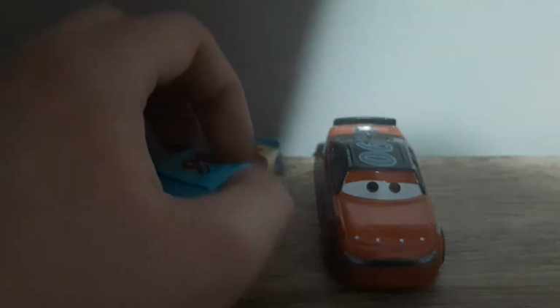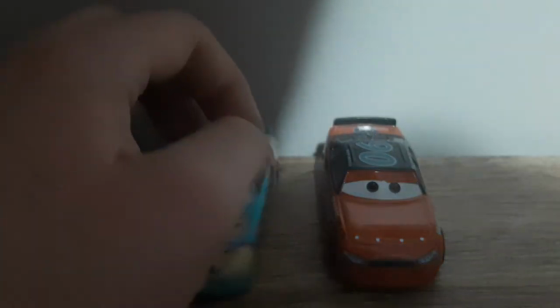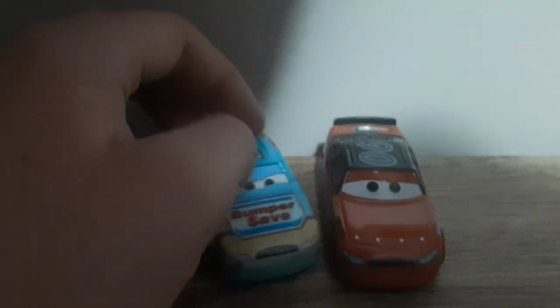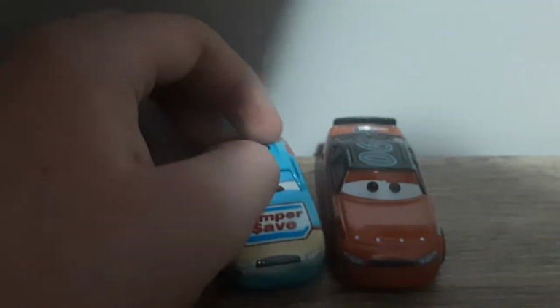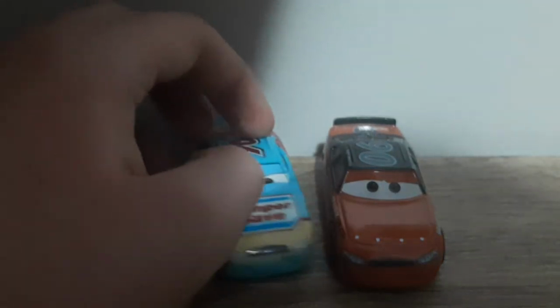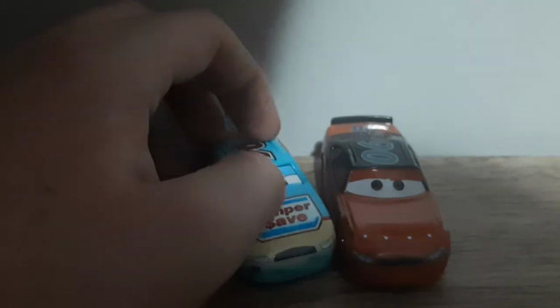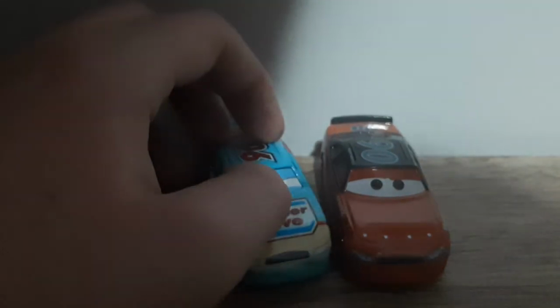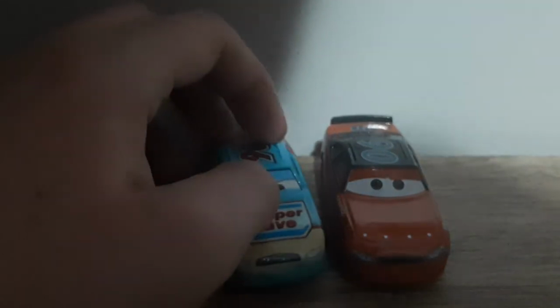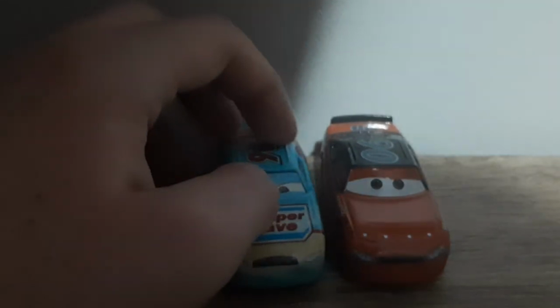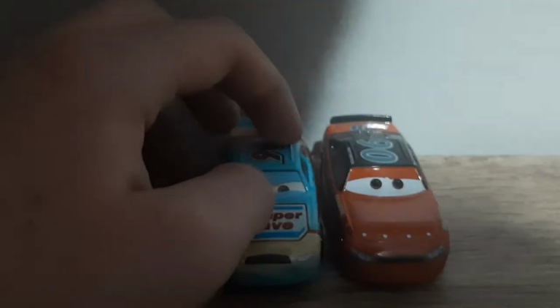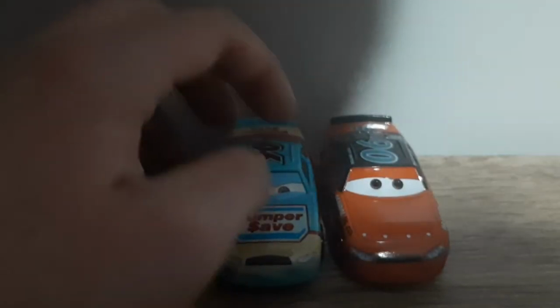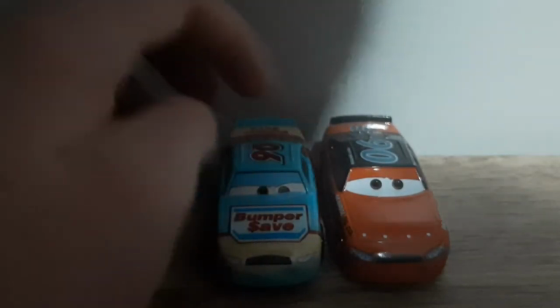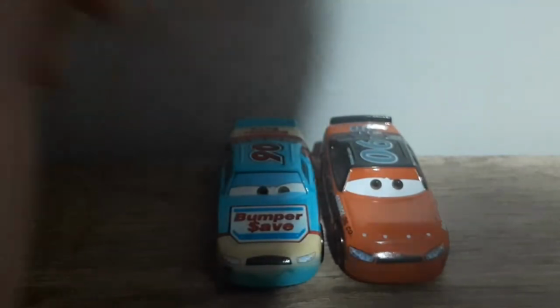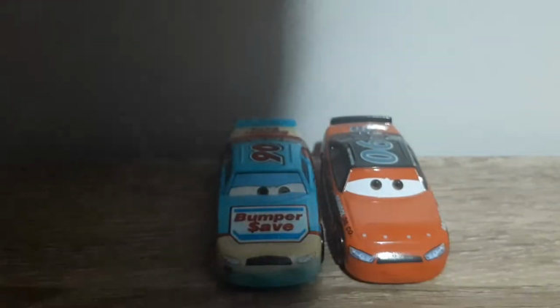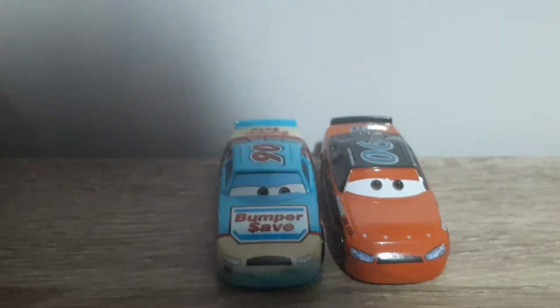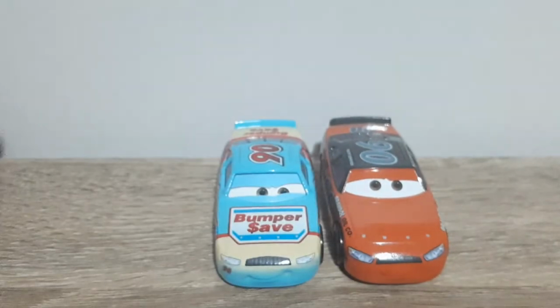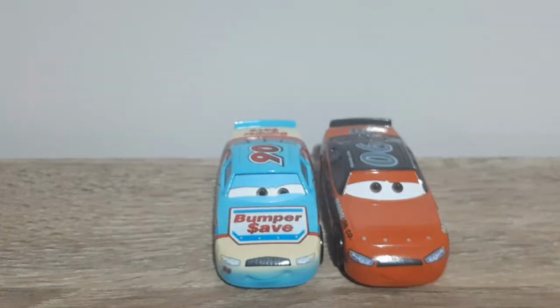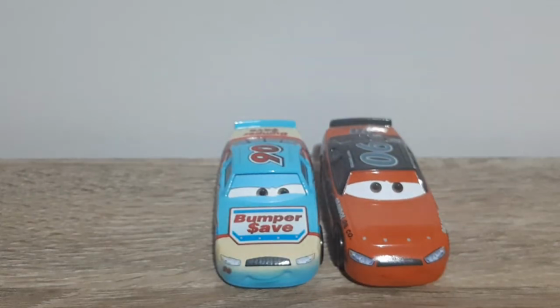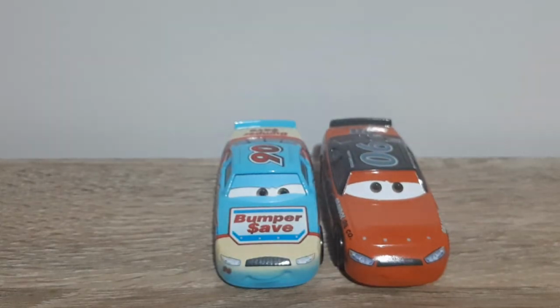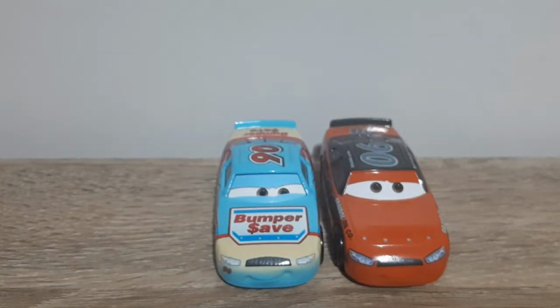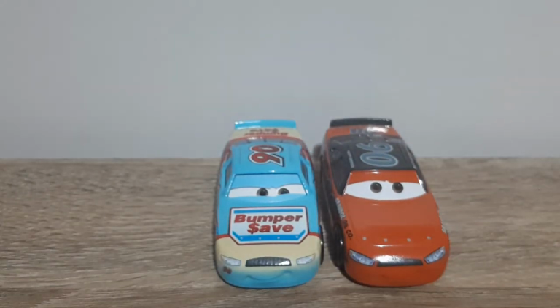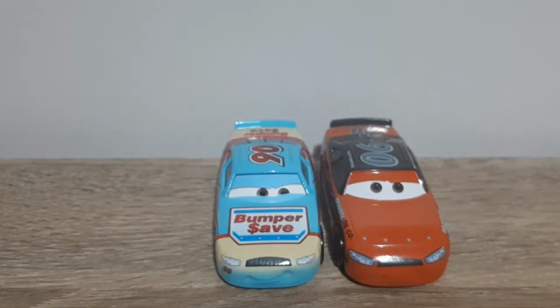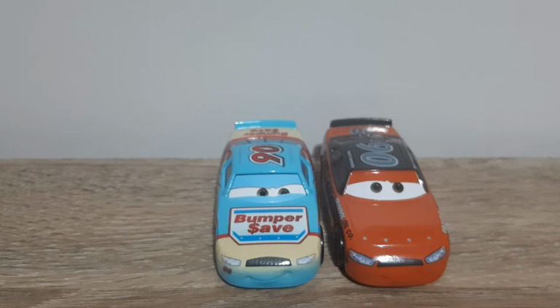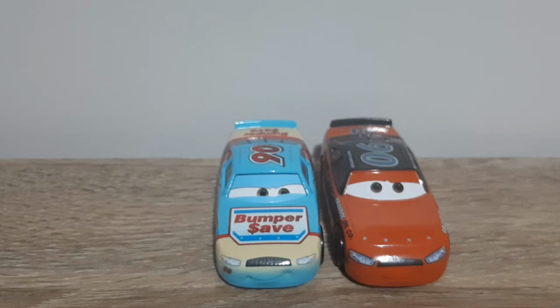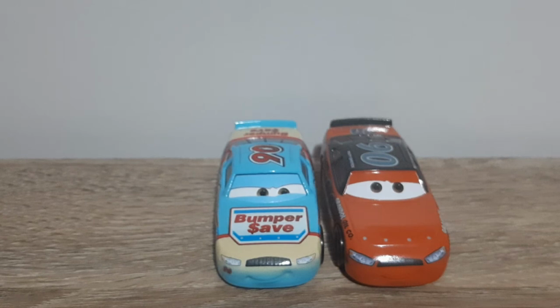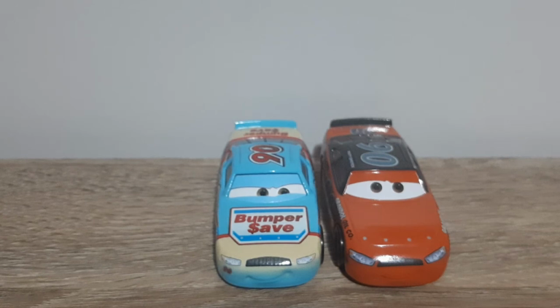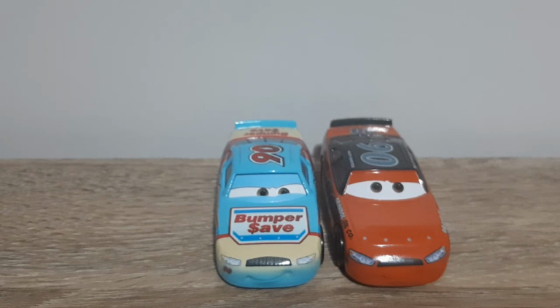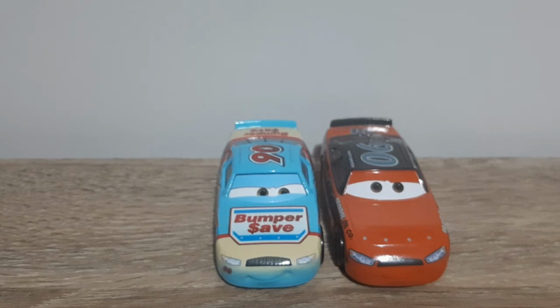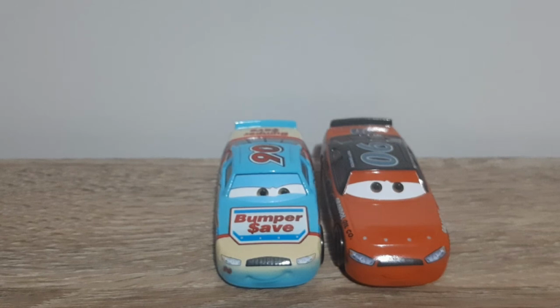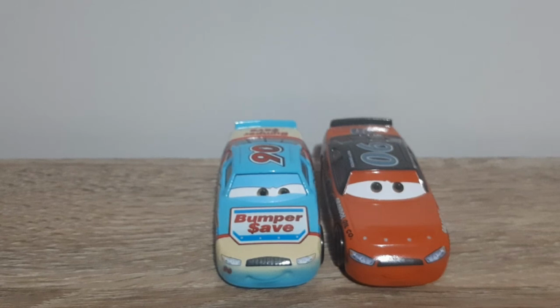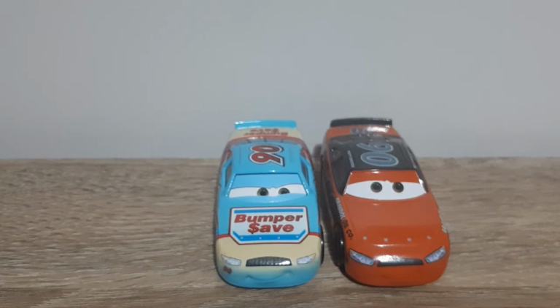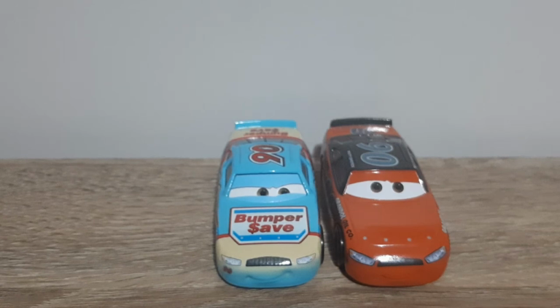That's something I like about Thomasville Racing Legends cars — it's so different and unique compared to the regular ones.